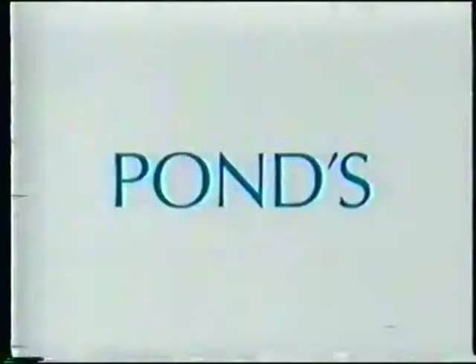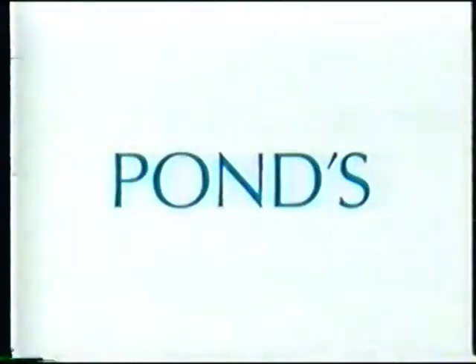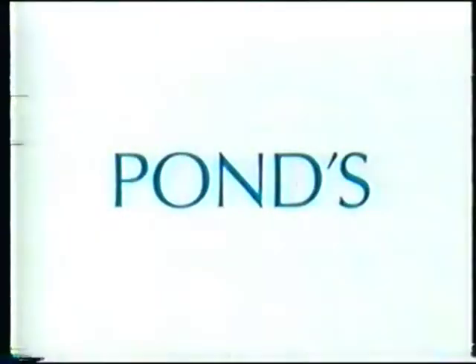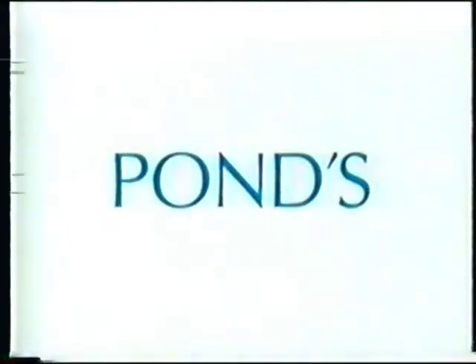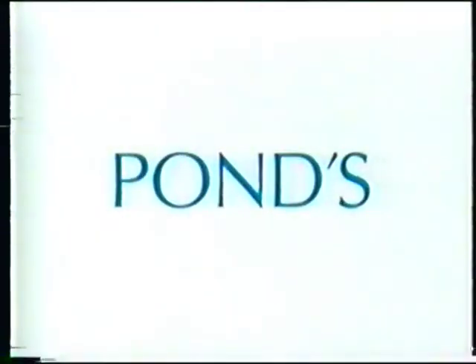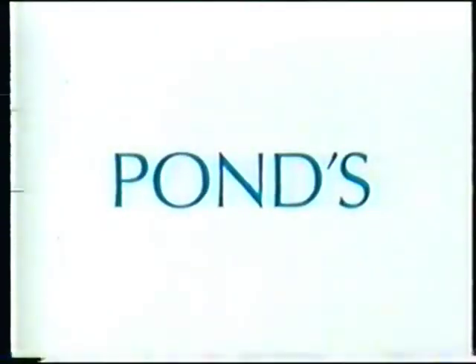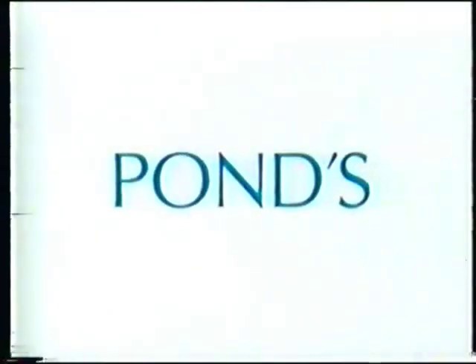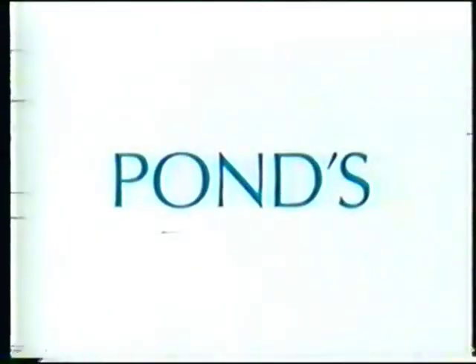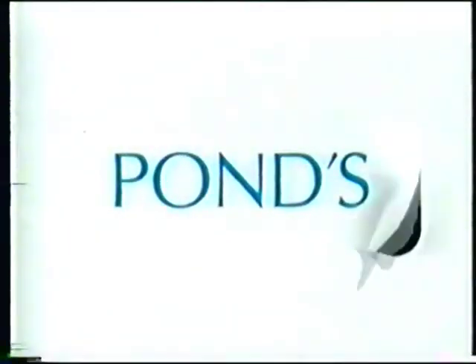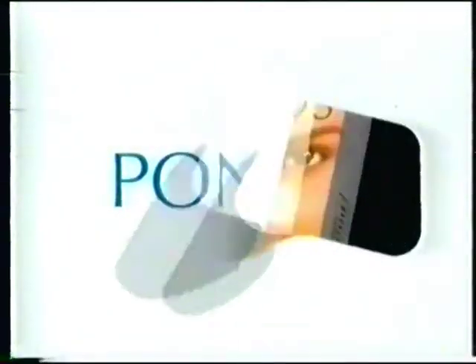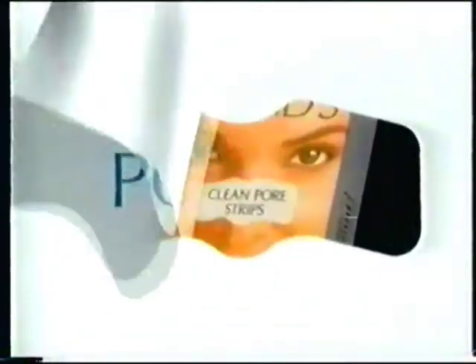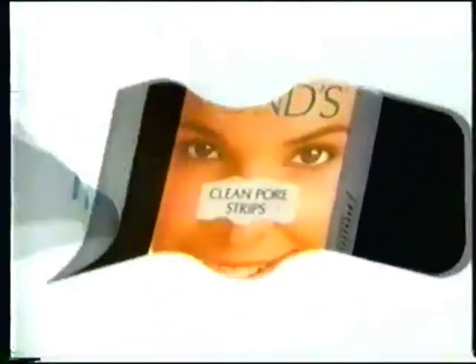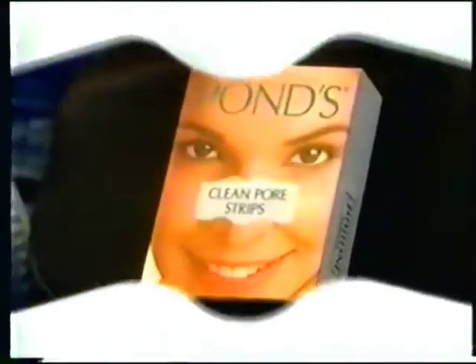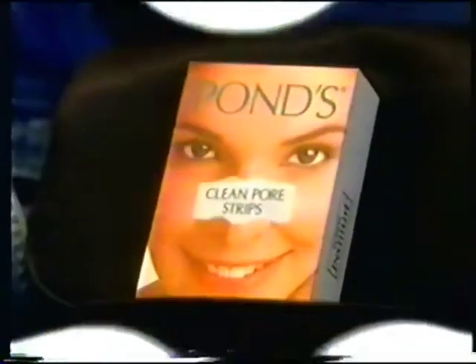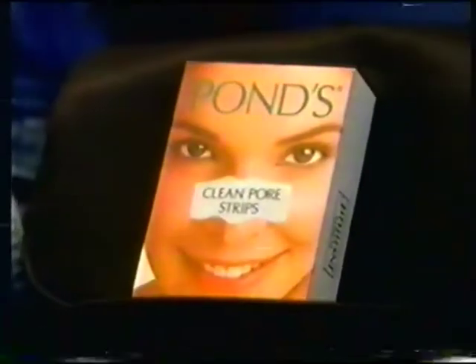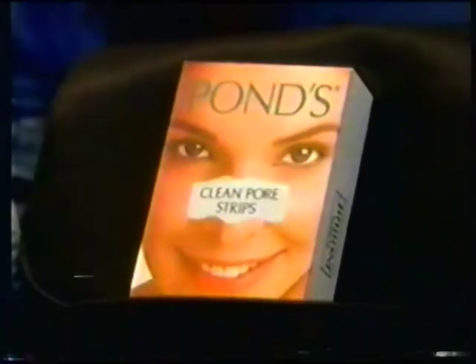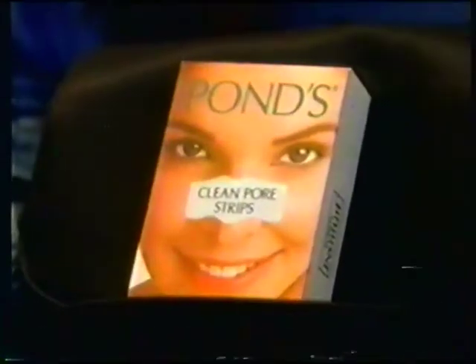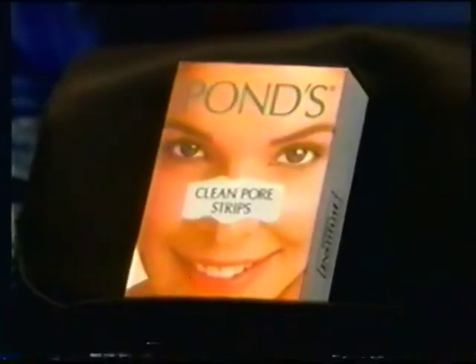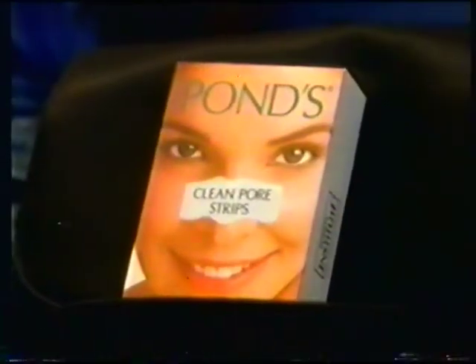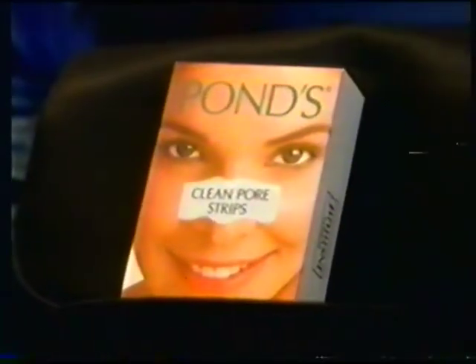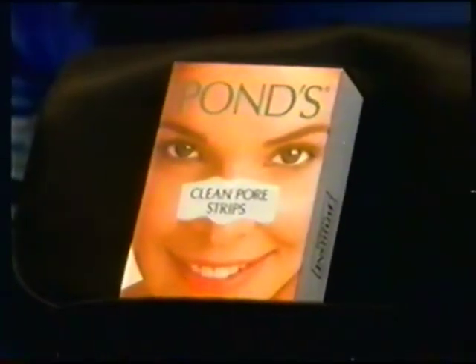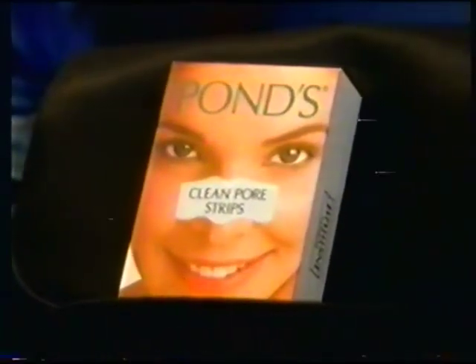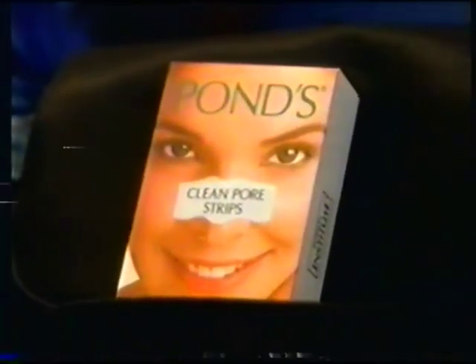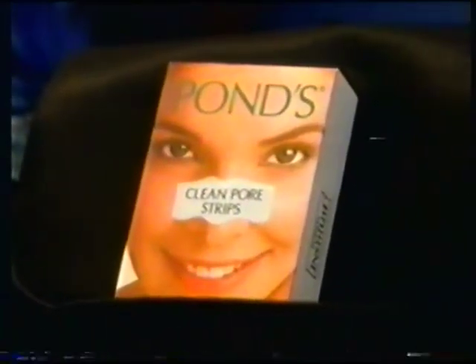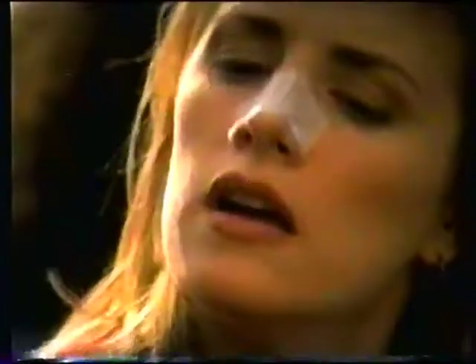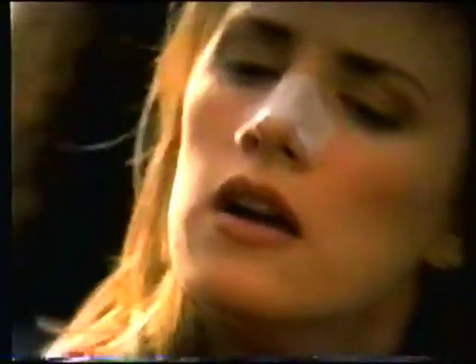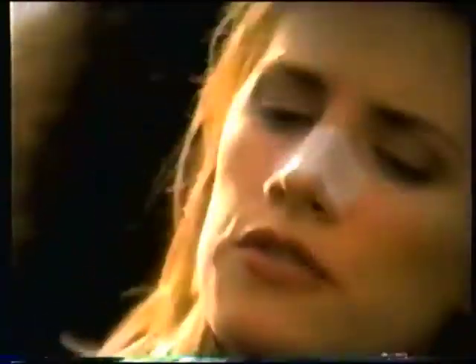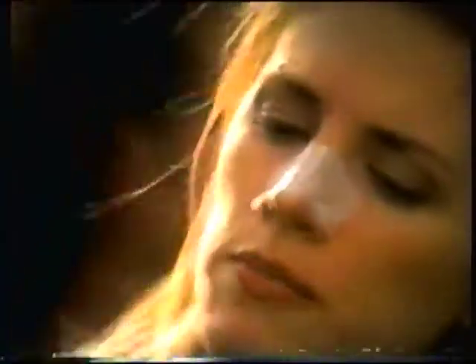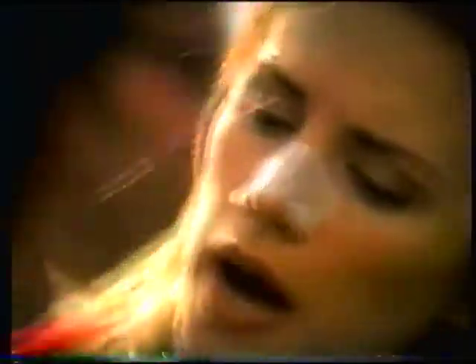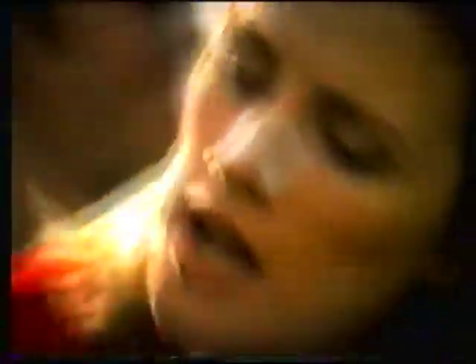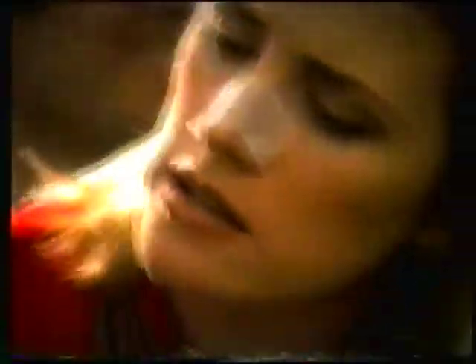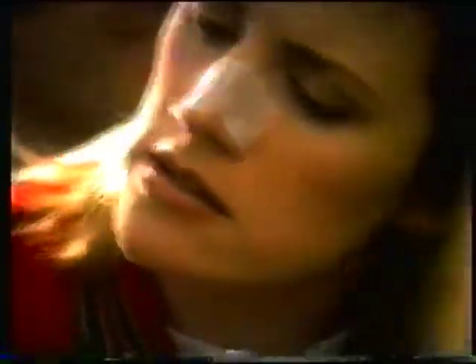You know, I've heard of these strips. I've been dying to try them. They clean up your blackheads. Oh, they're from Pond's.